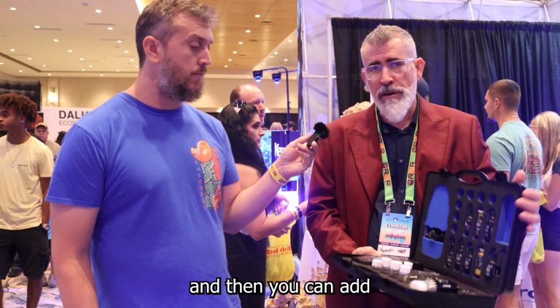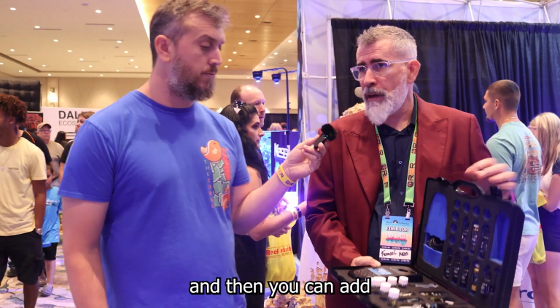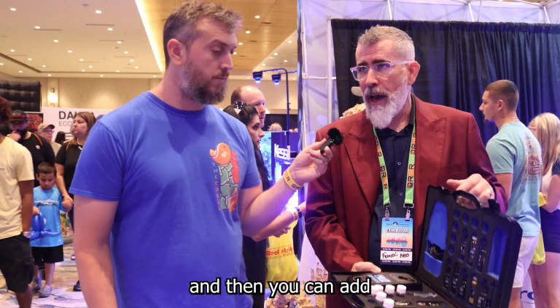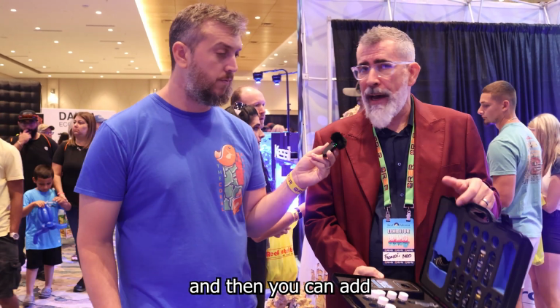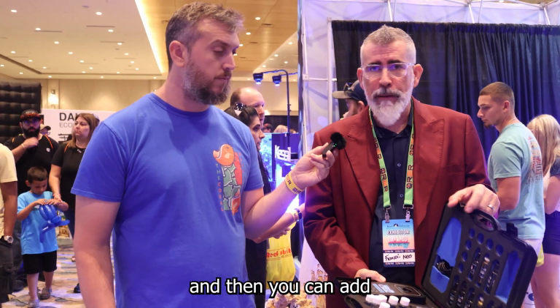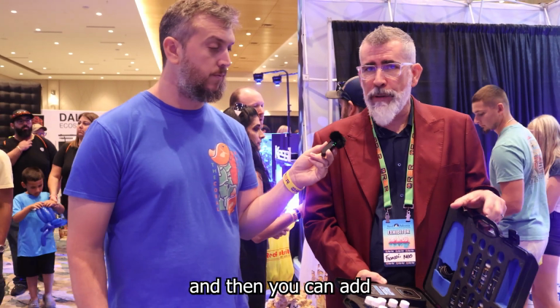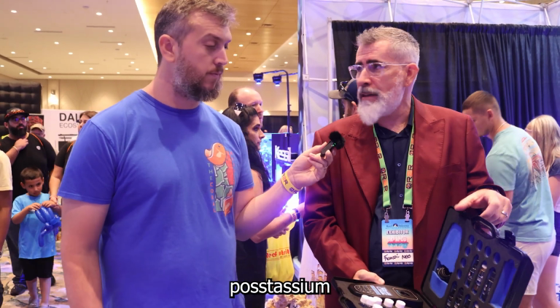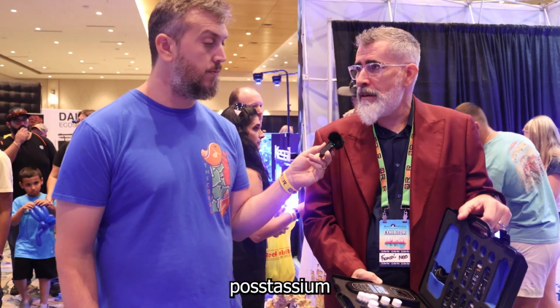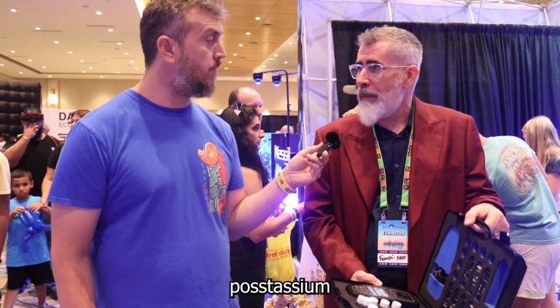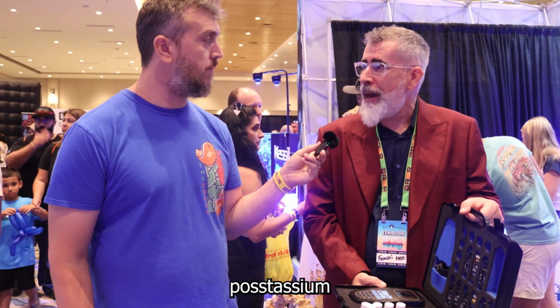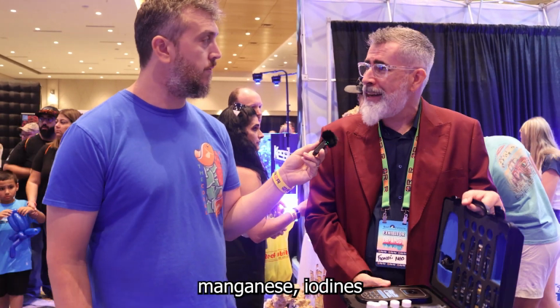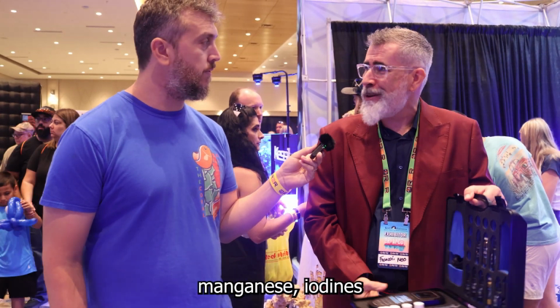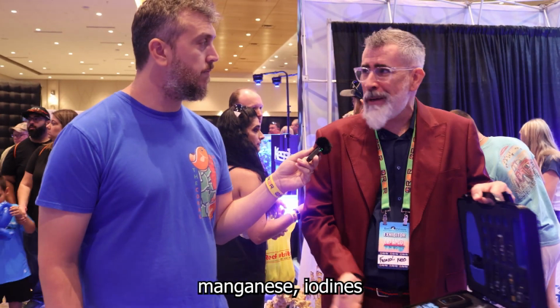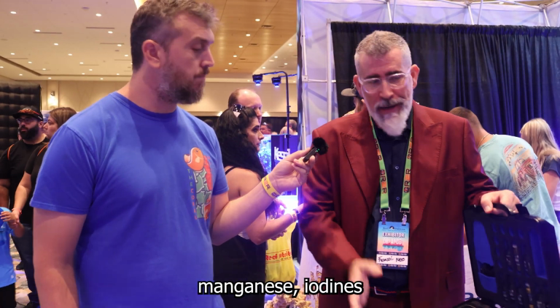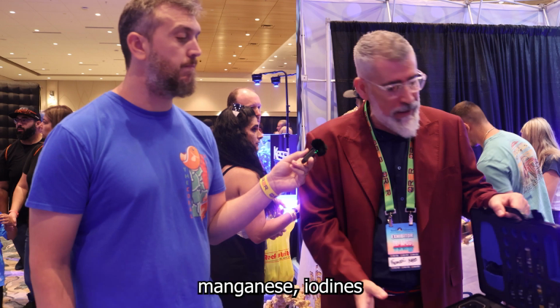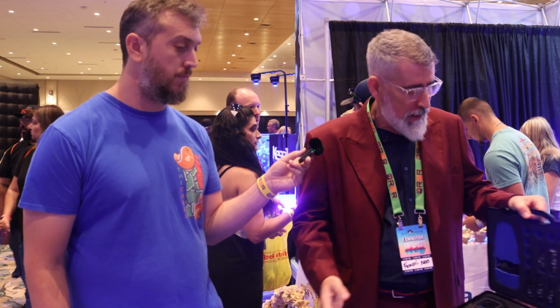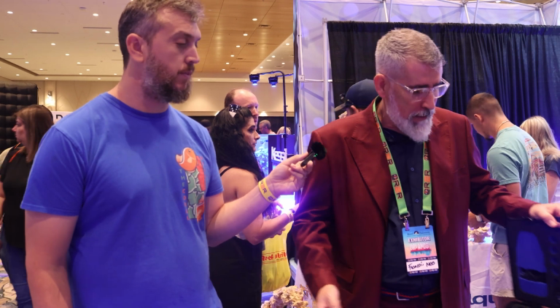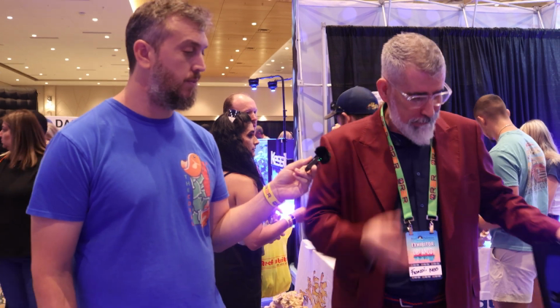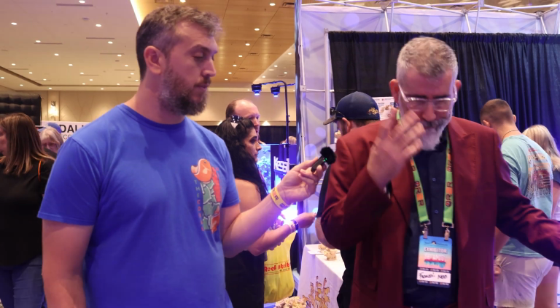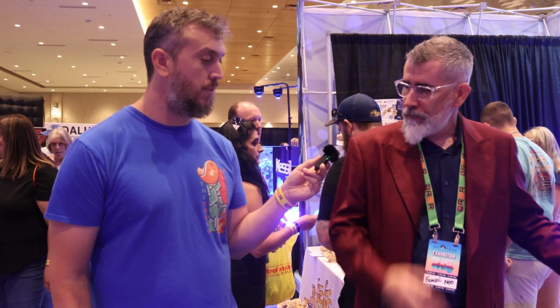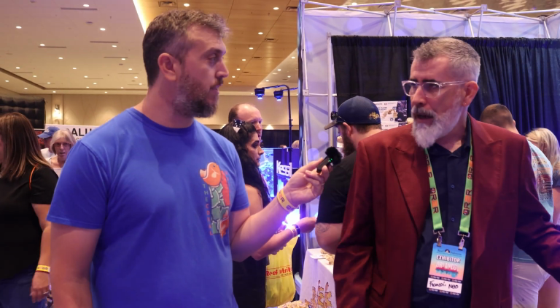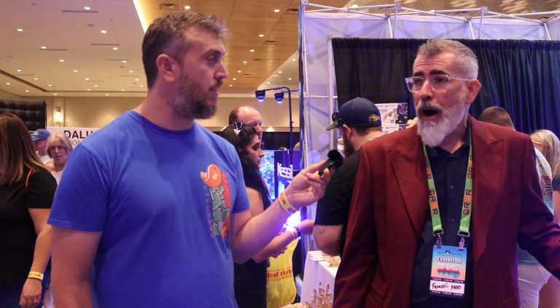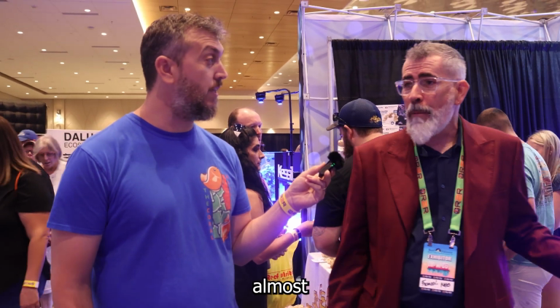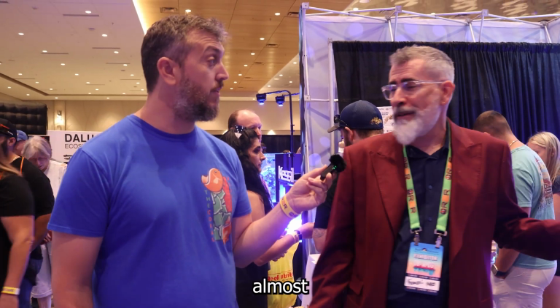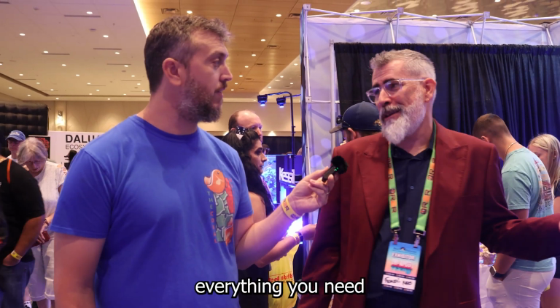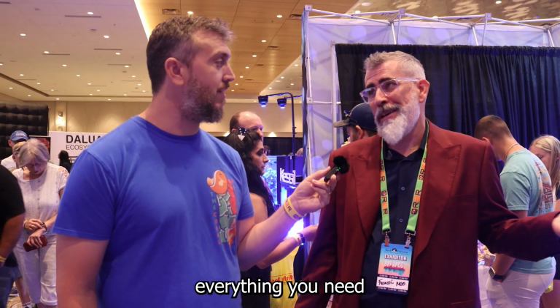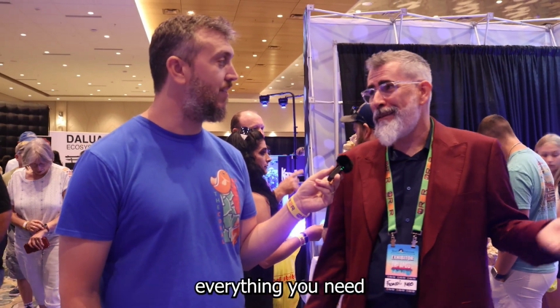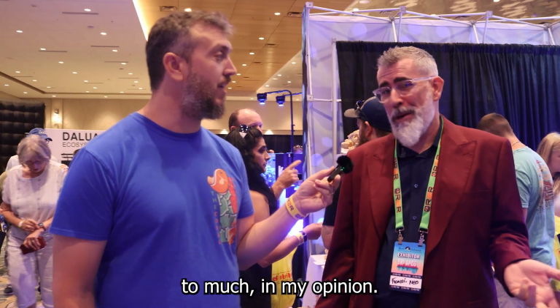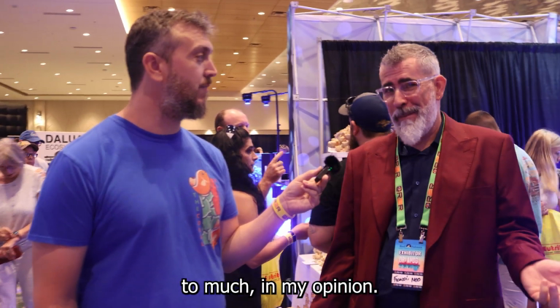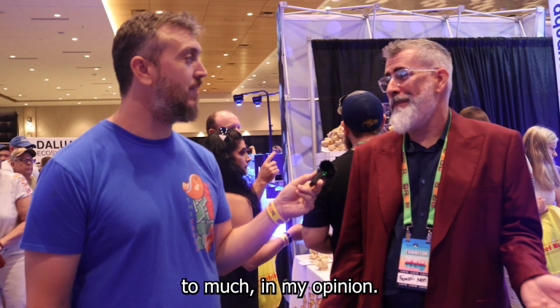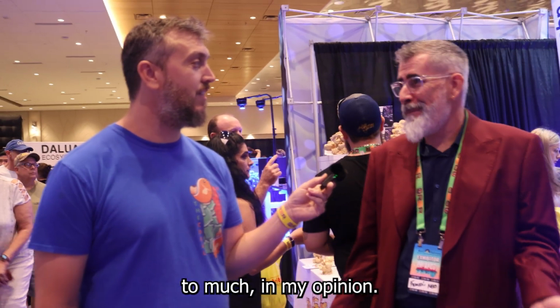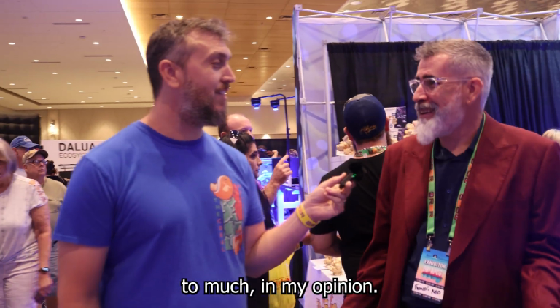You can buy a marine kit that comes with seven parameters, and then you can add potassium, manganese, iodine, and almost everything you need — almost too much in my opinion.